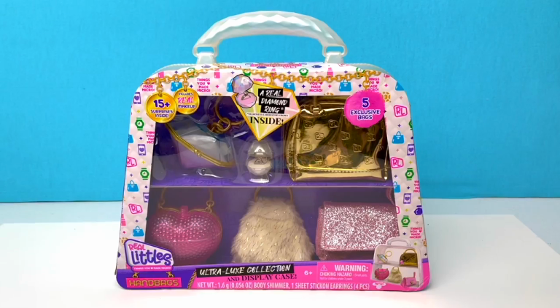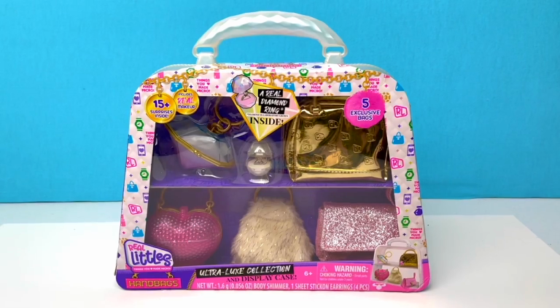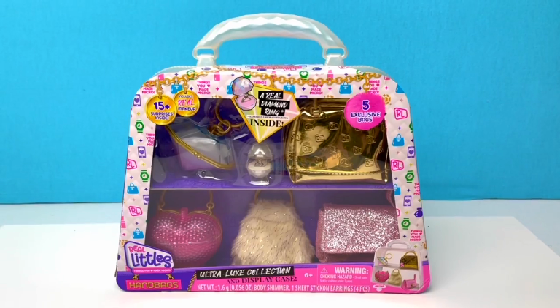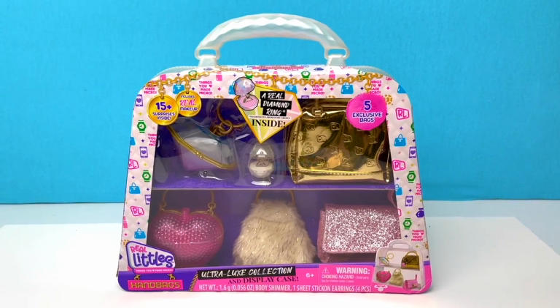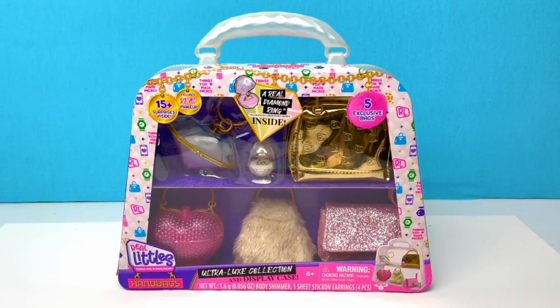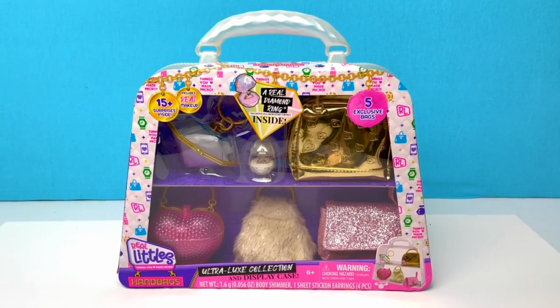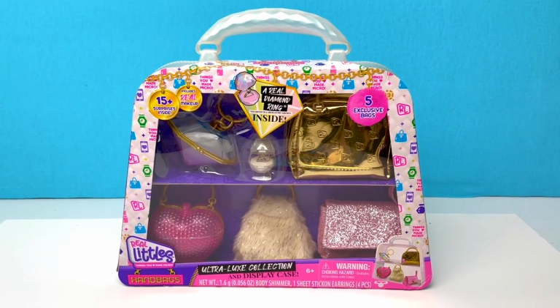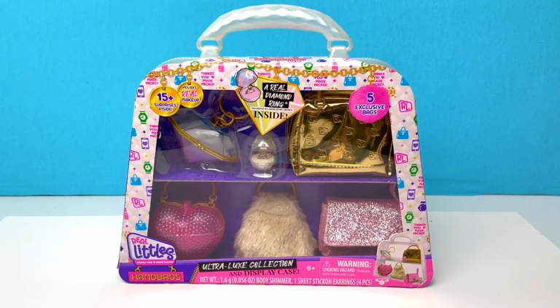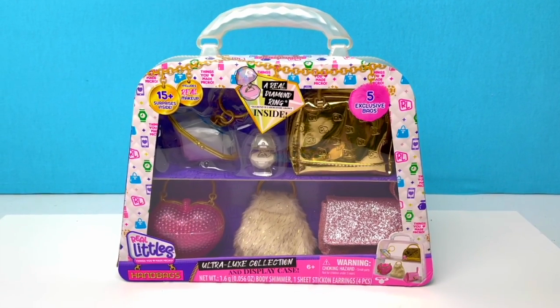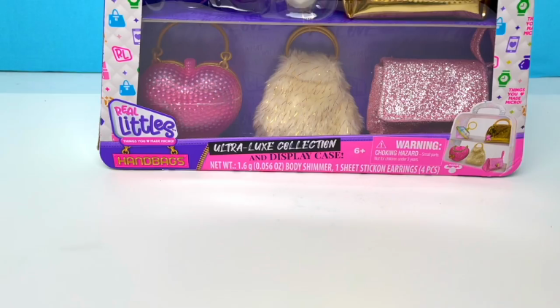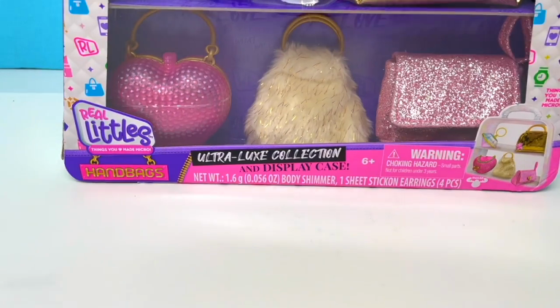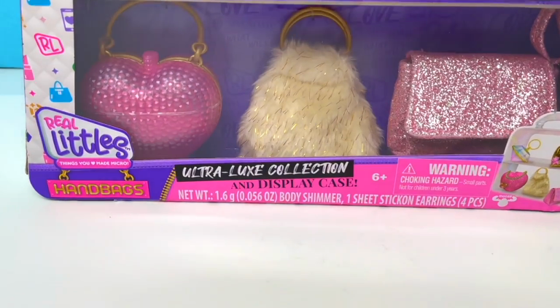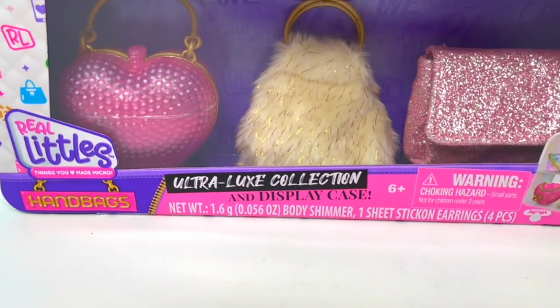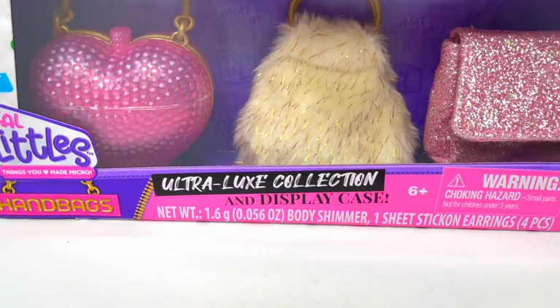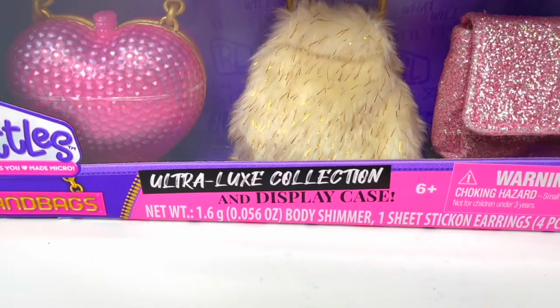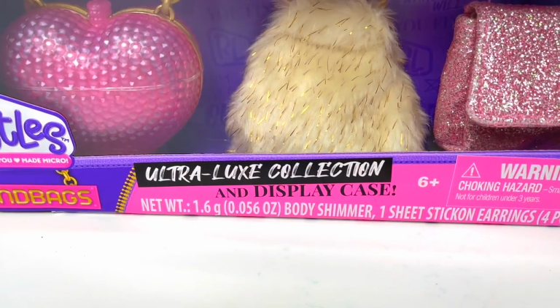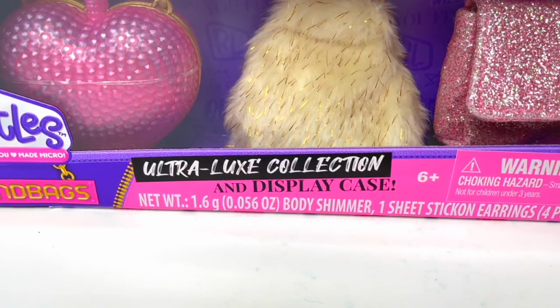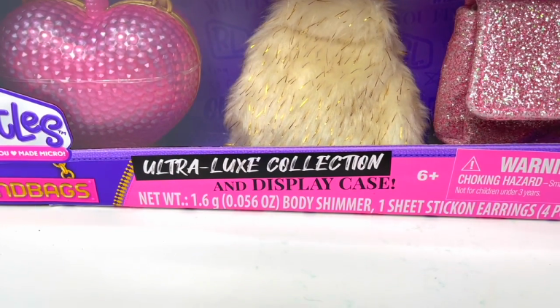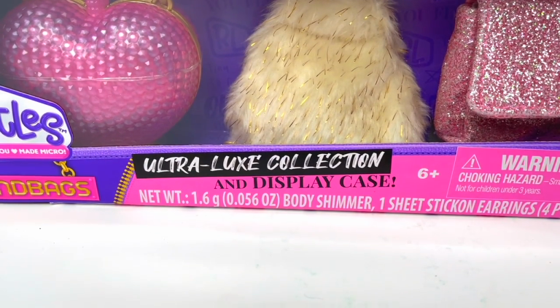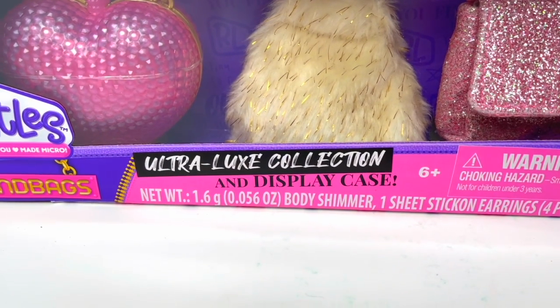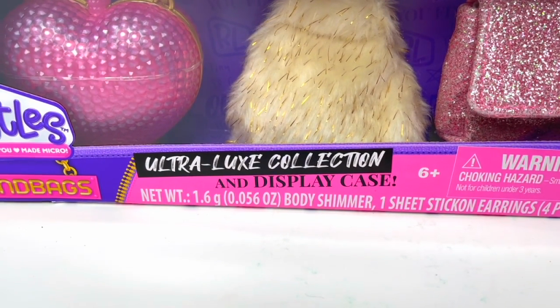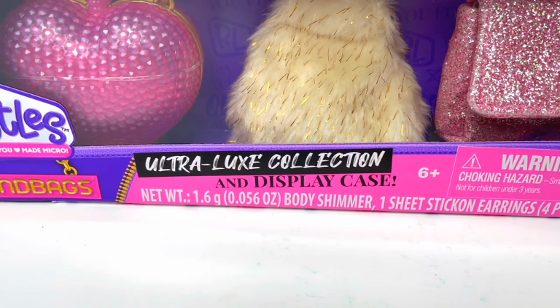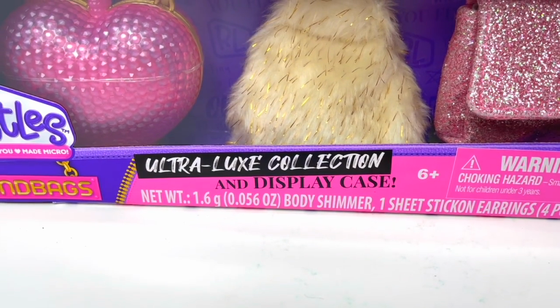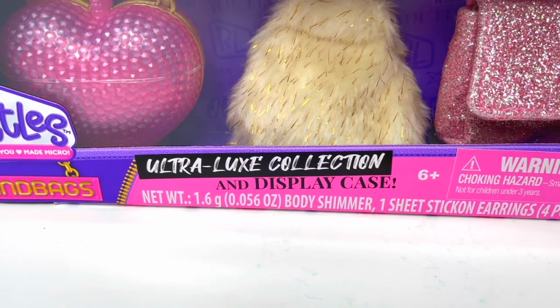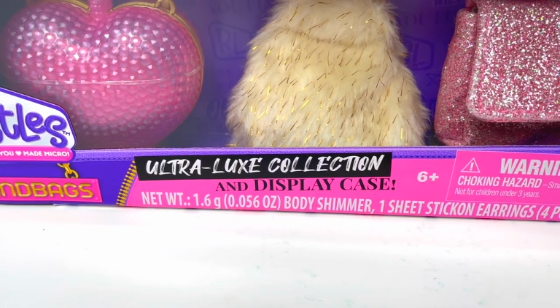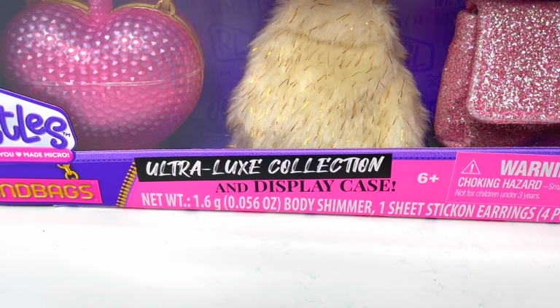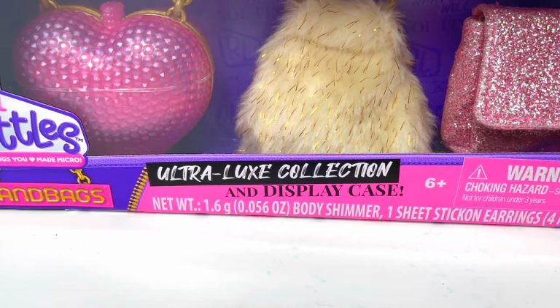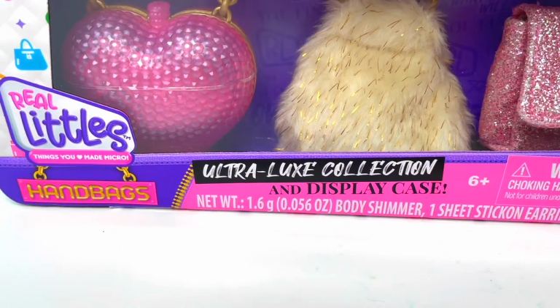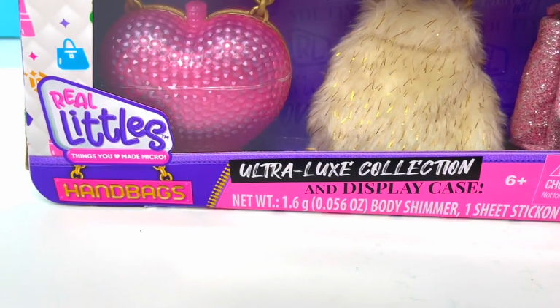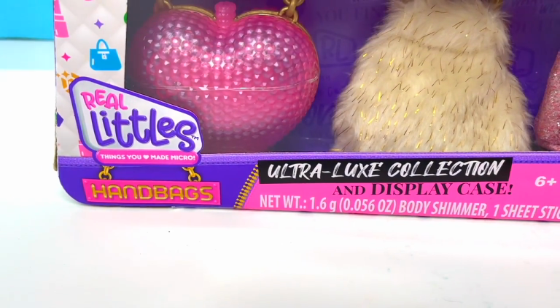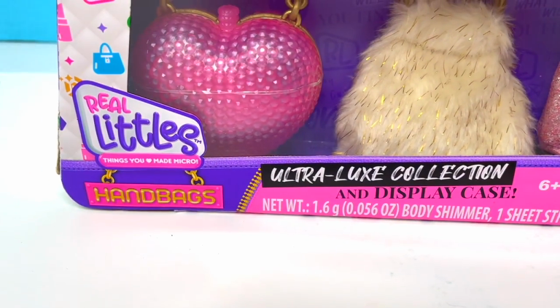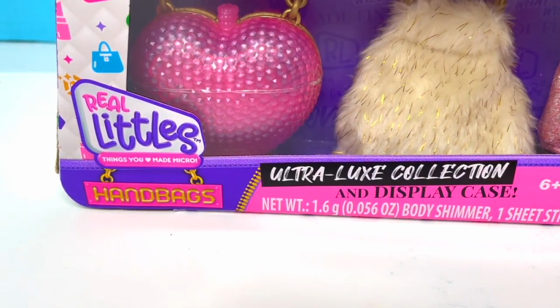Hey guys, it's Dottie. Today we're unboxing the Ultra Luxe Collection and Display Case by Real Littles.